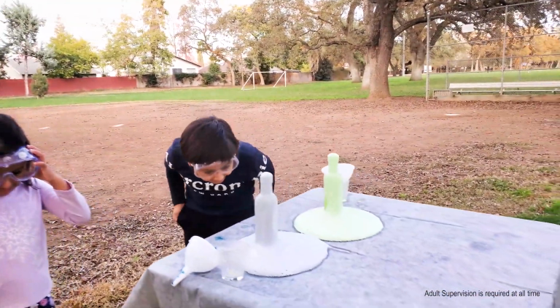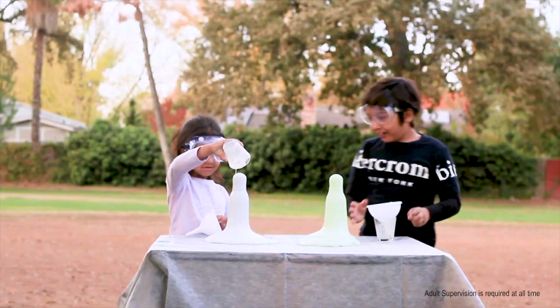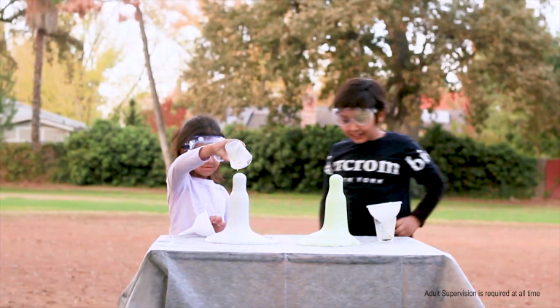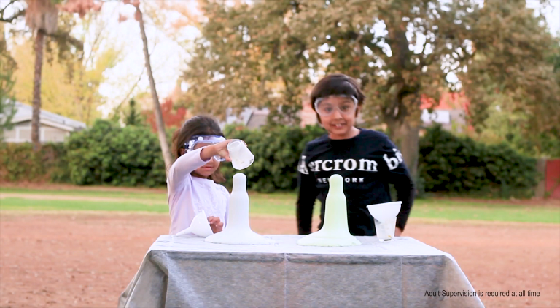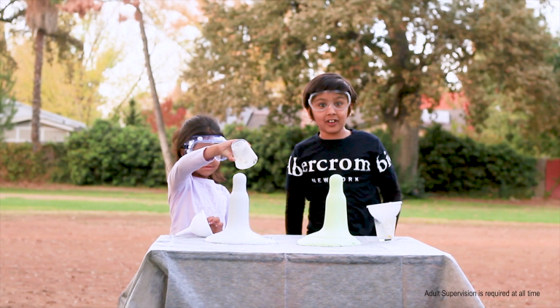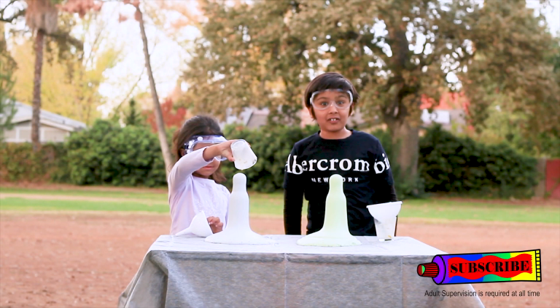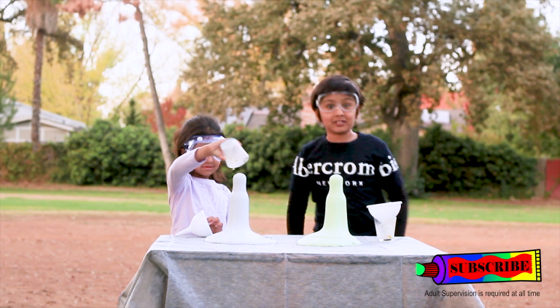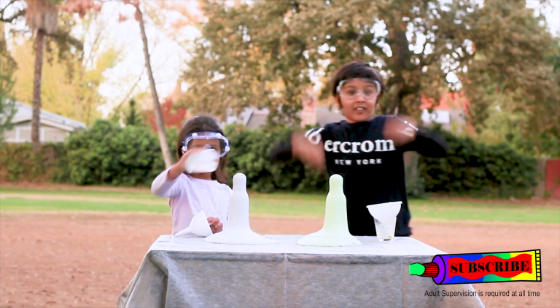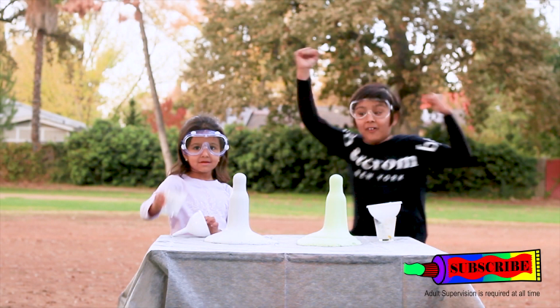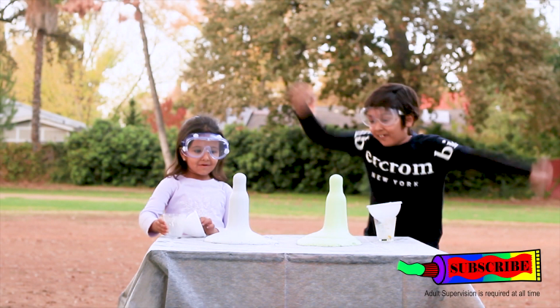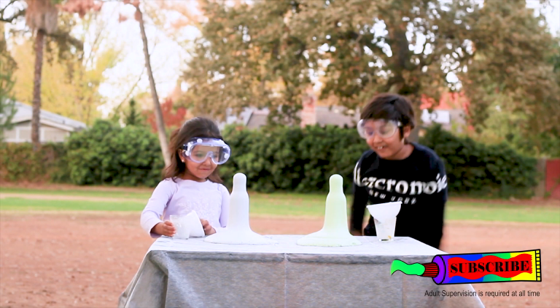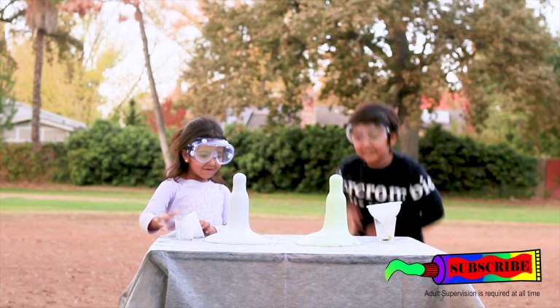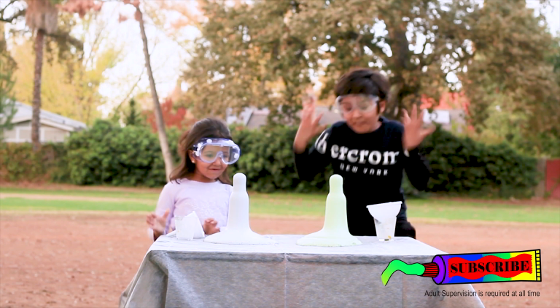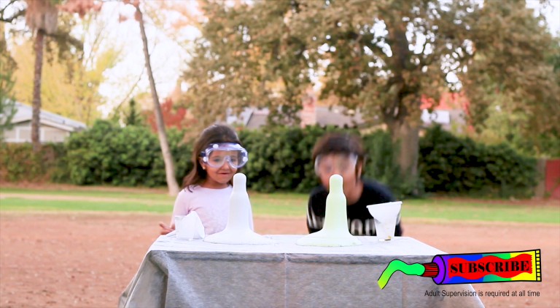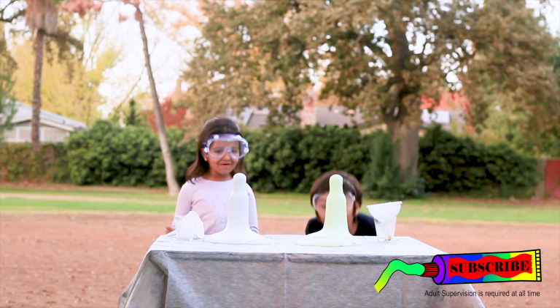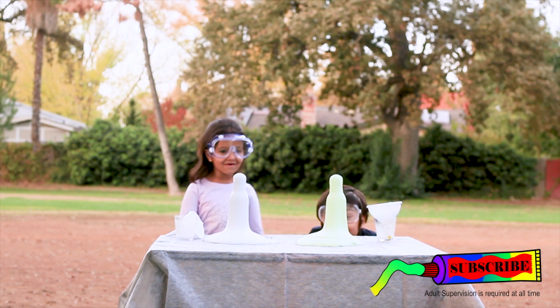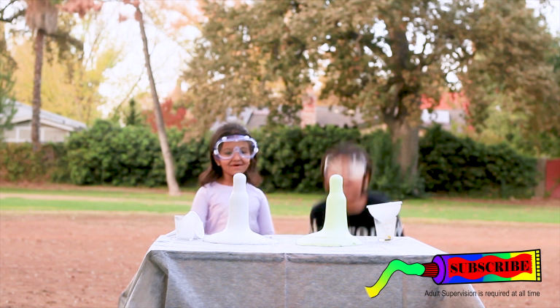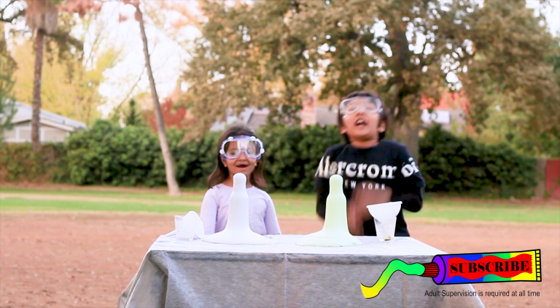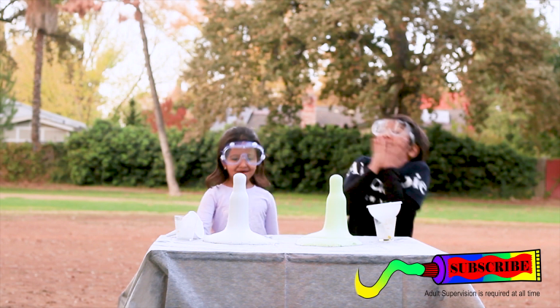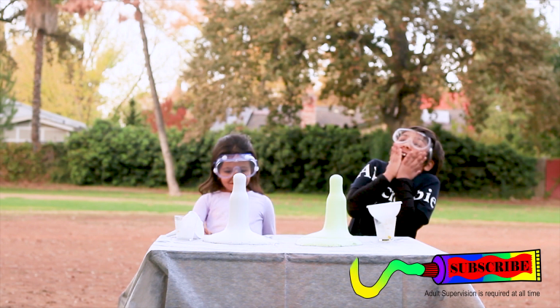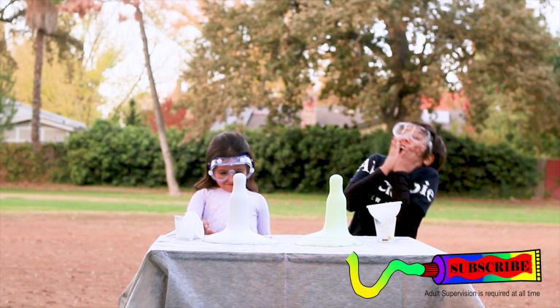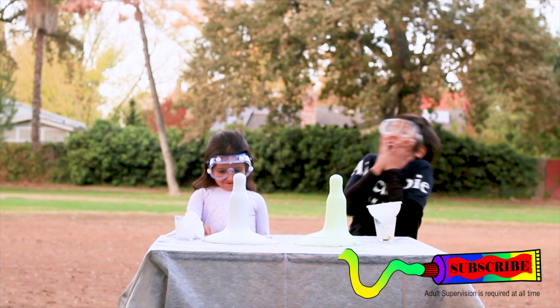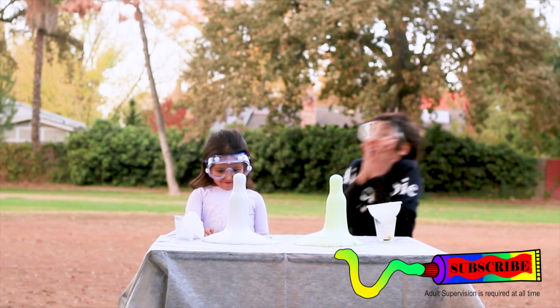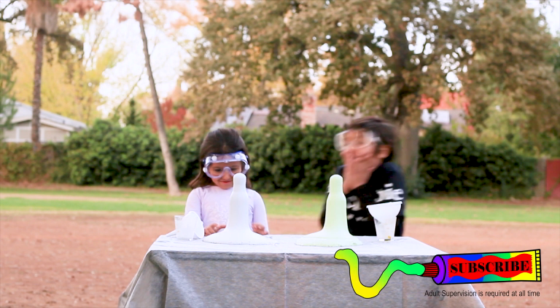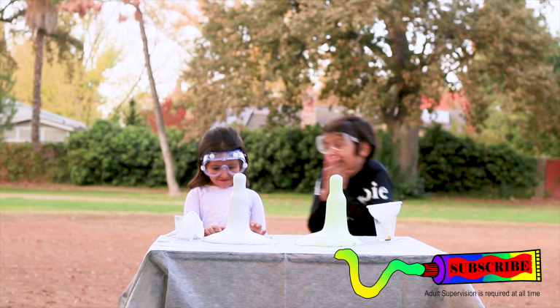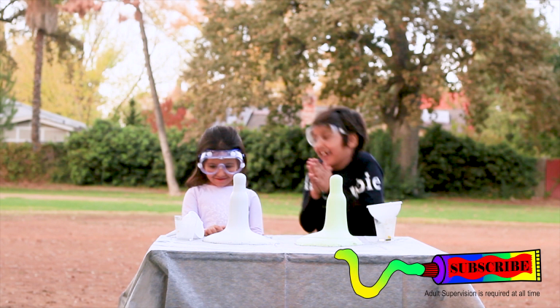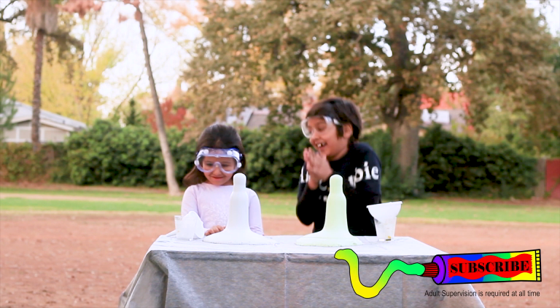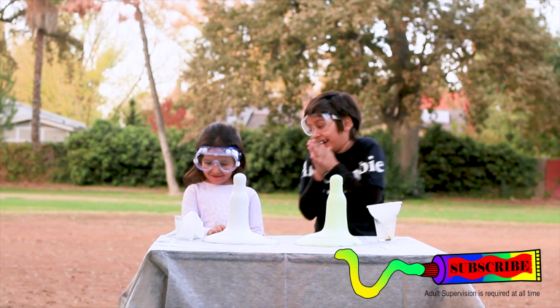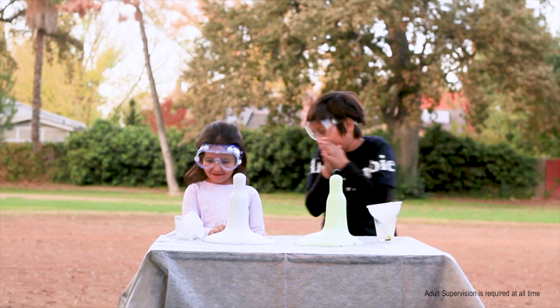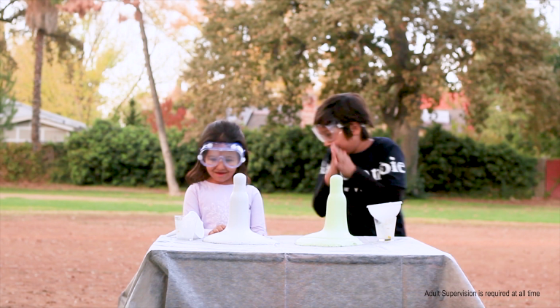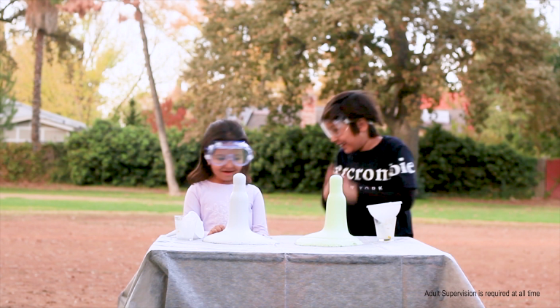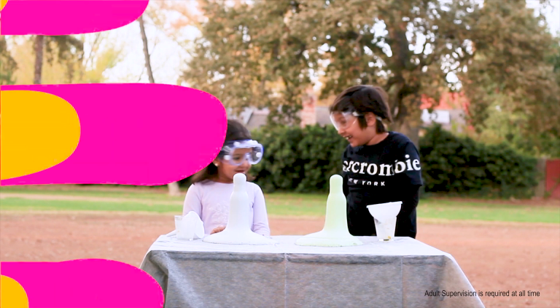That's so cool! Wow, look at the toothpaste! Yay! Bye!